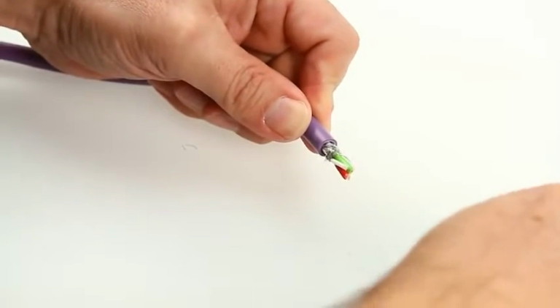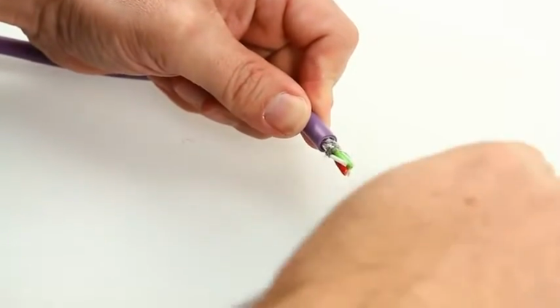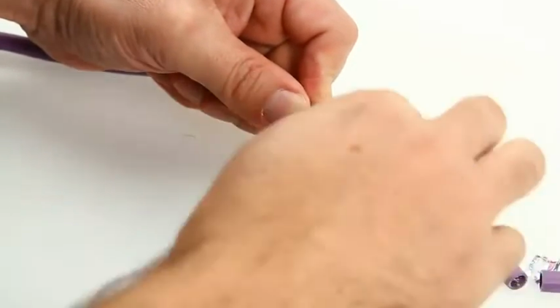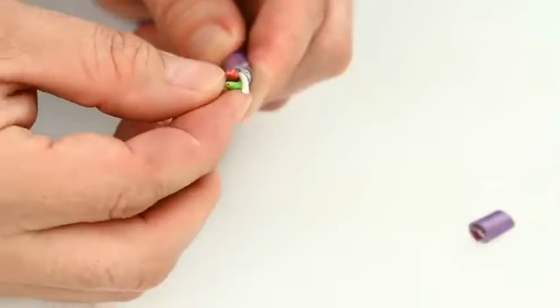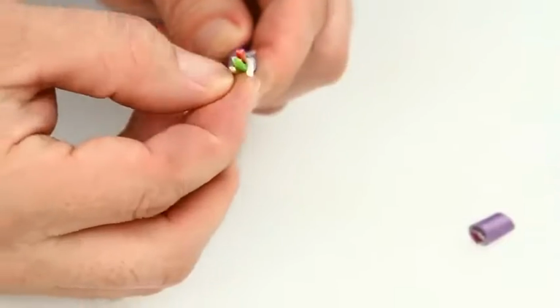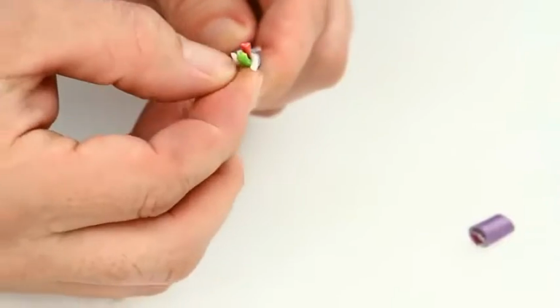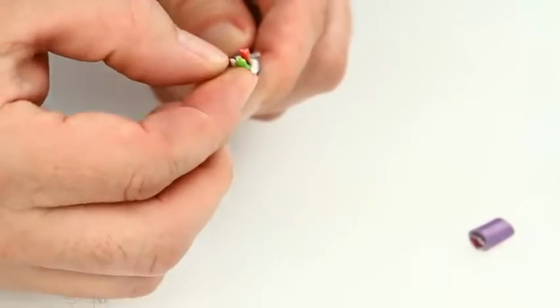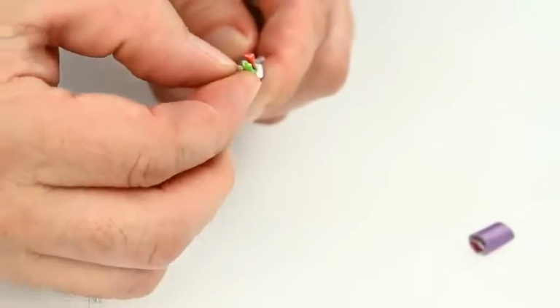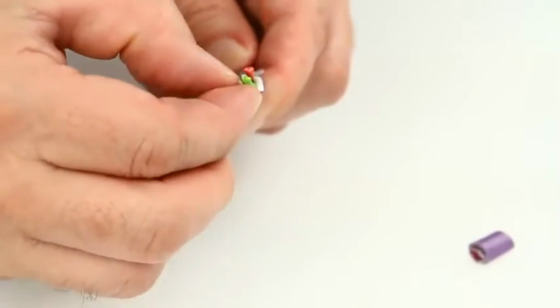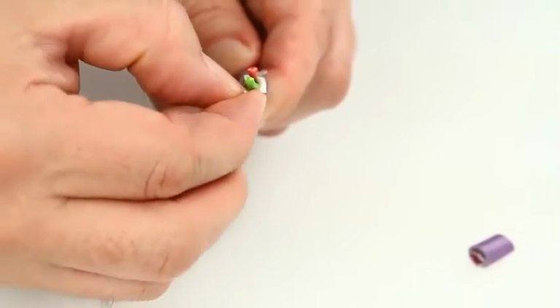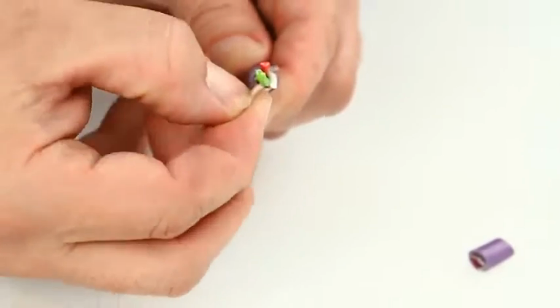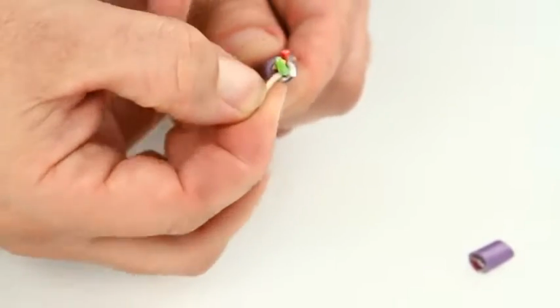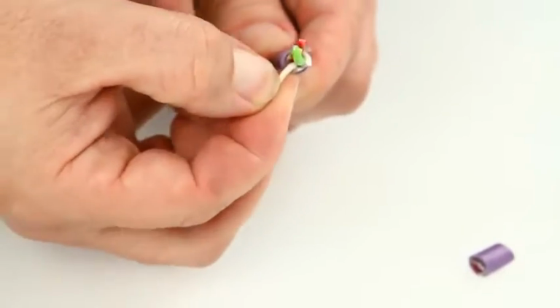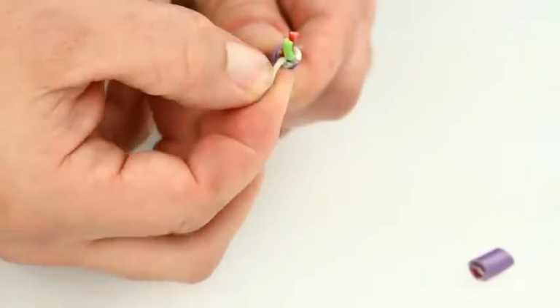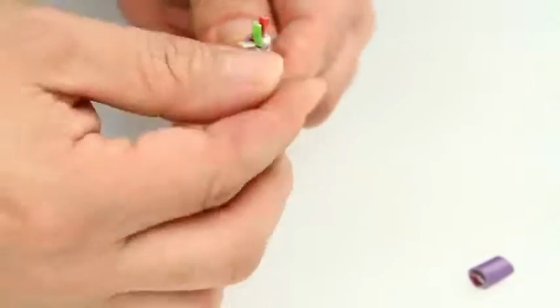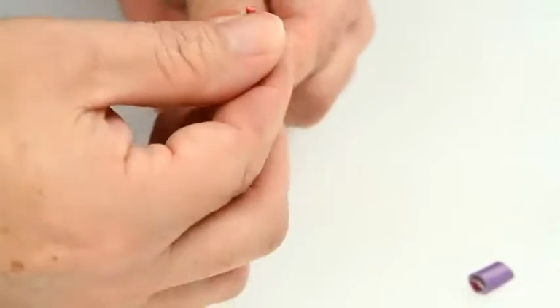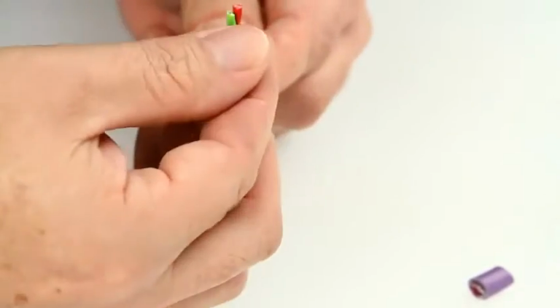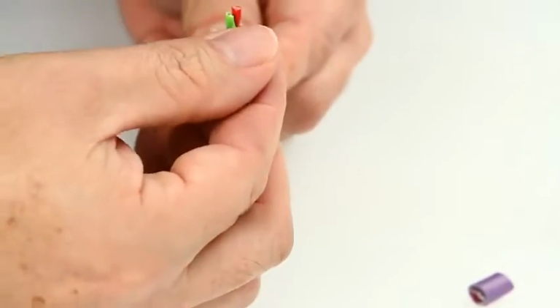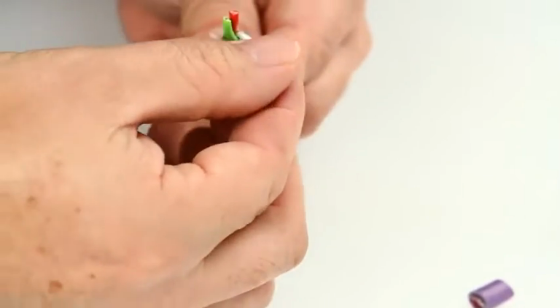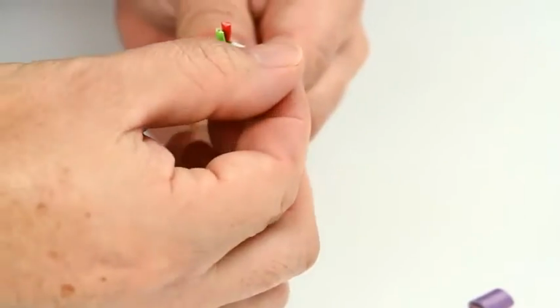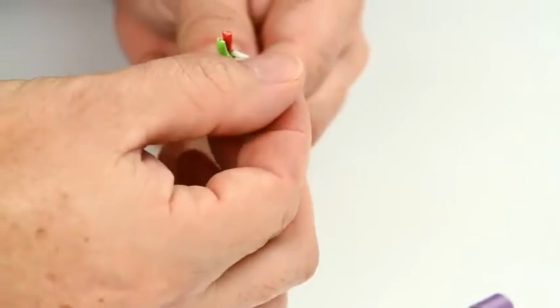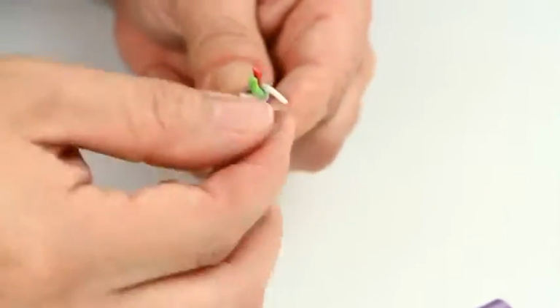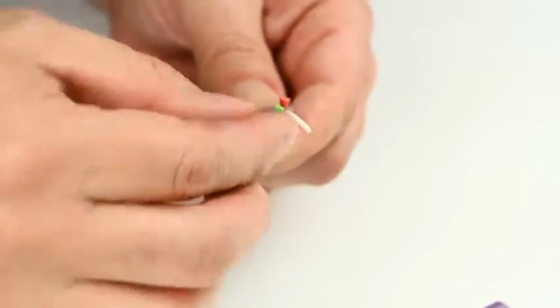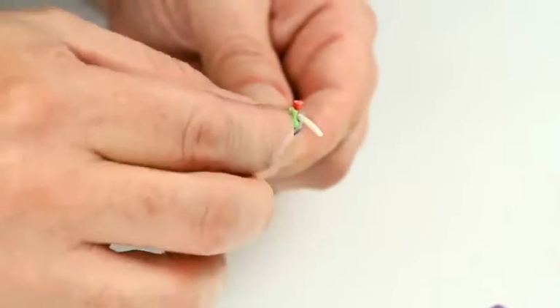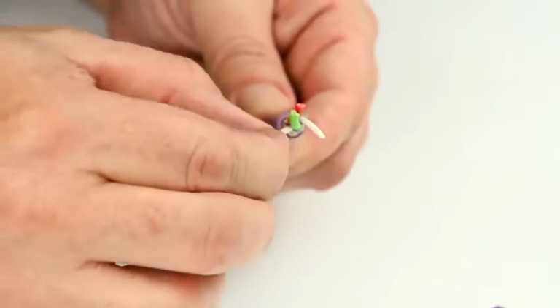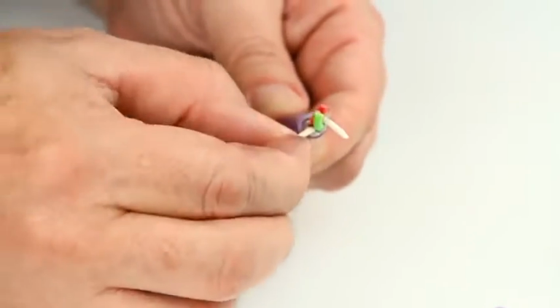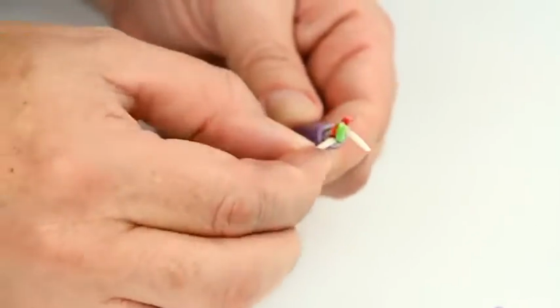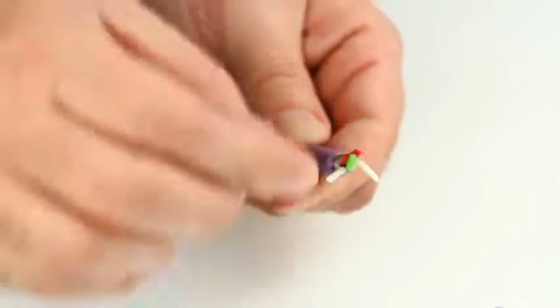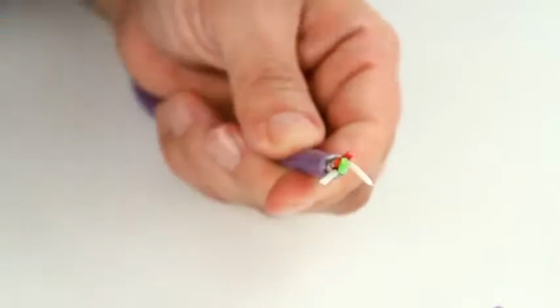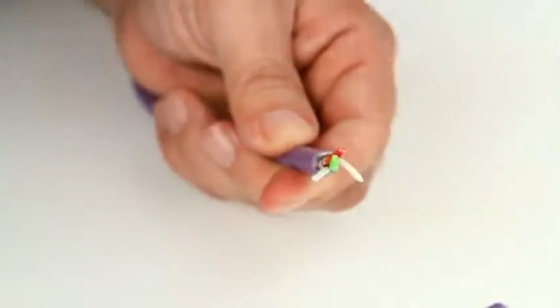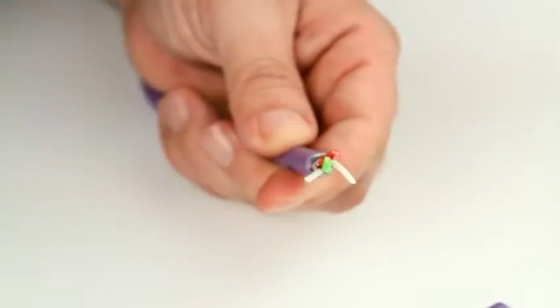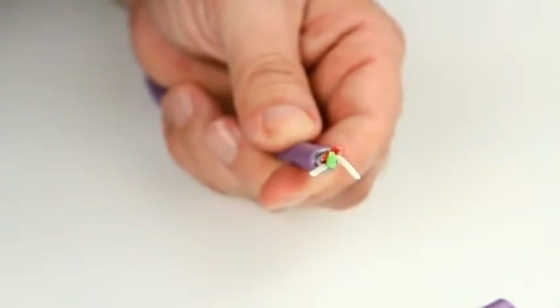If present, remove the strain reliefs with care, avoiding any damage to the red and green wires.